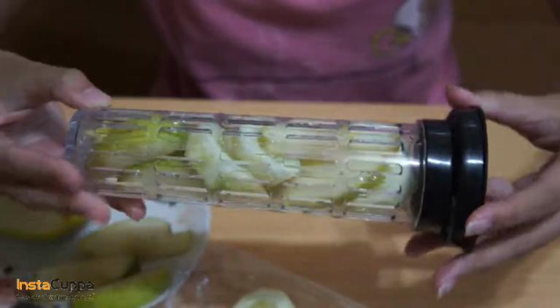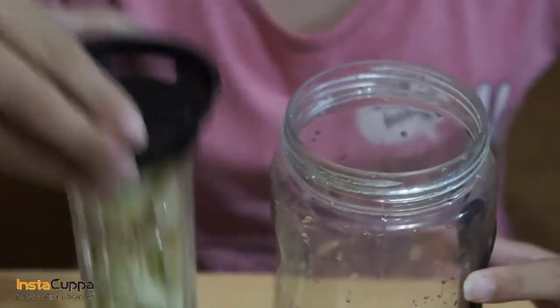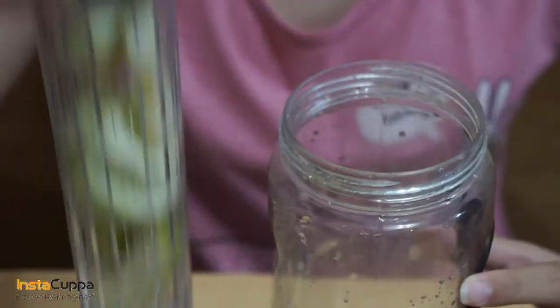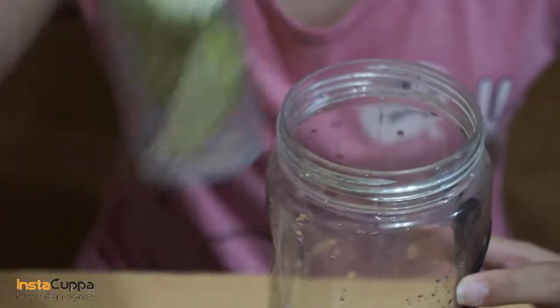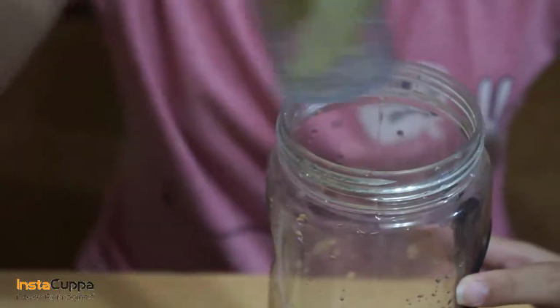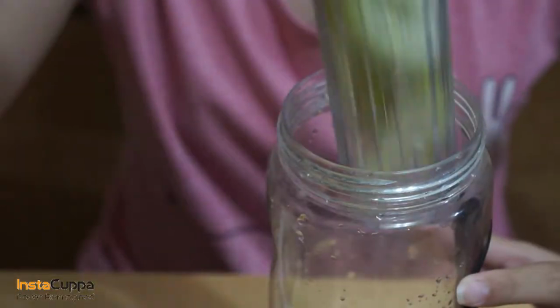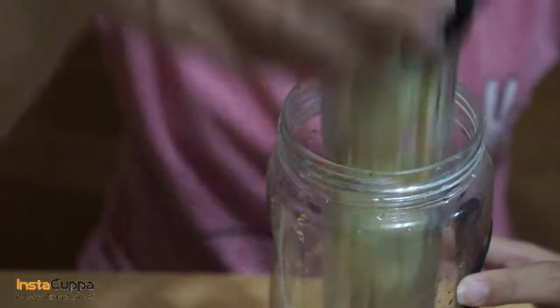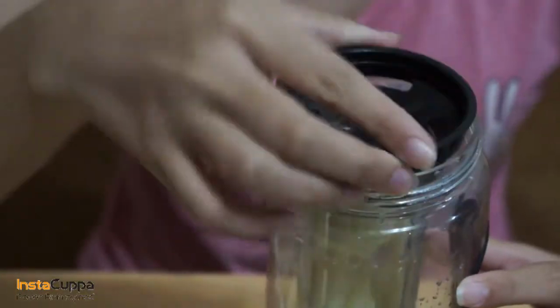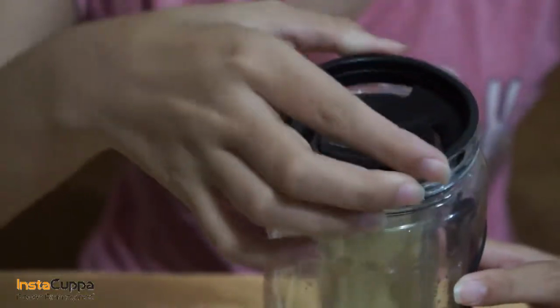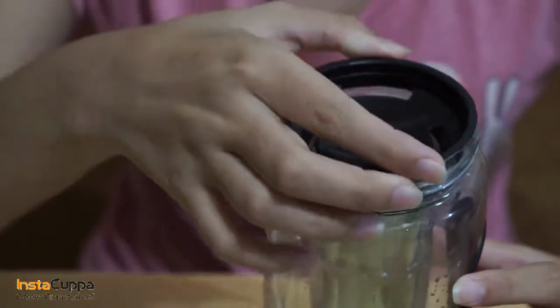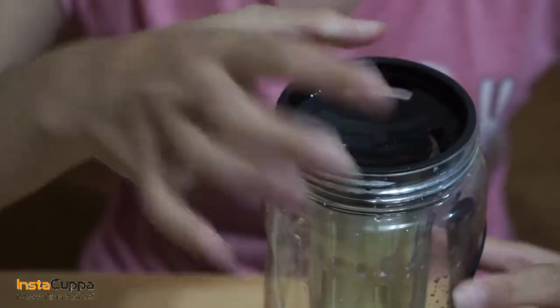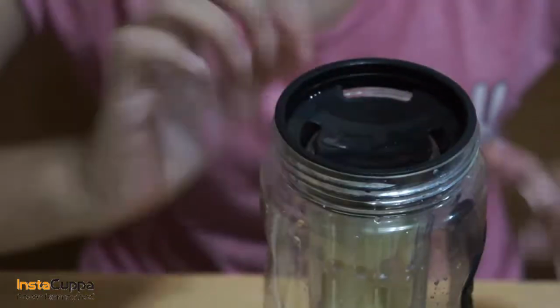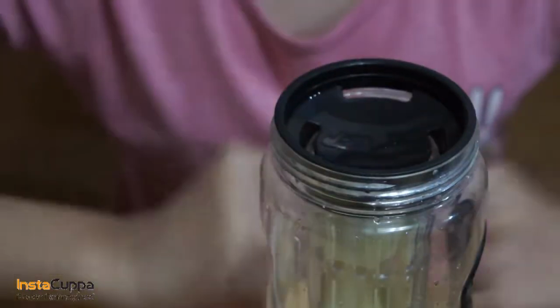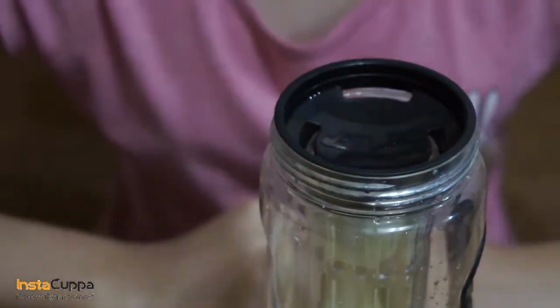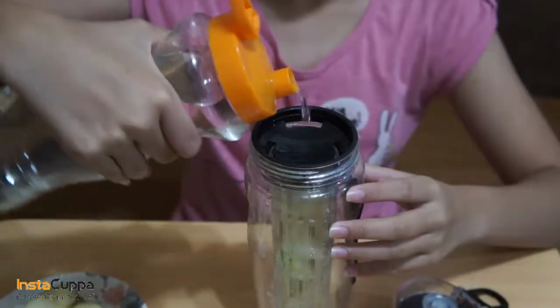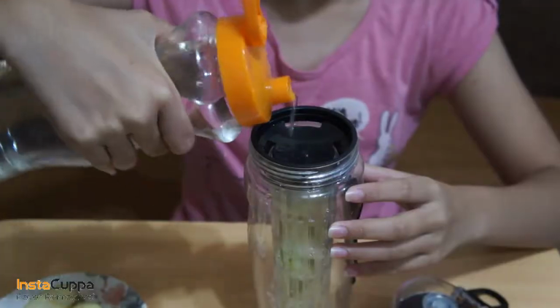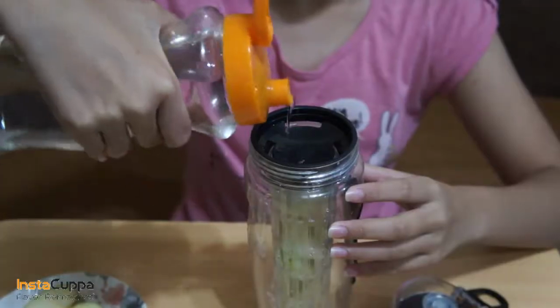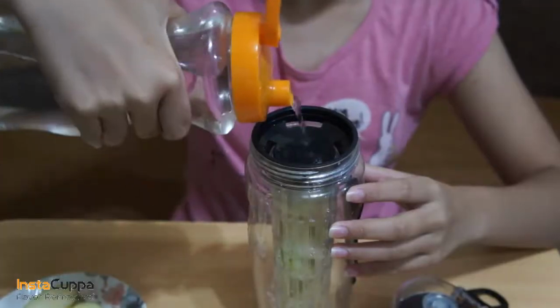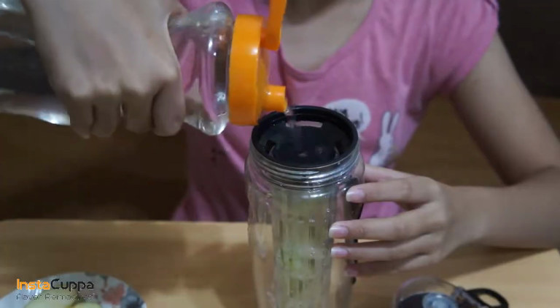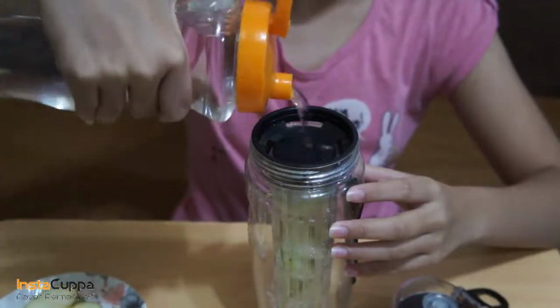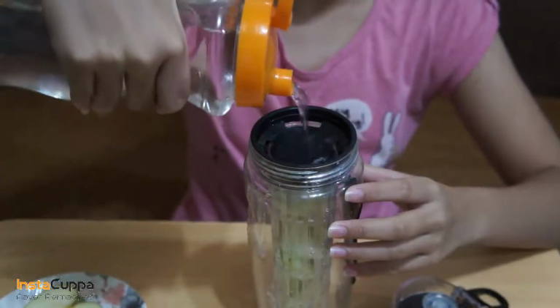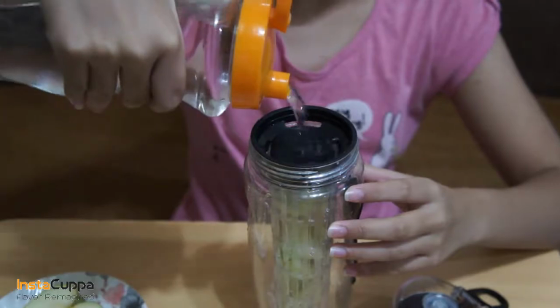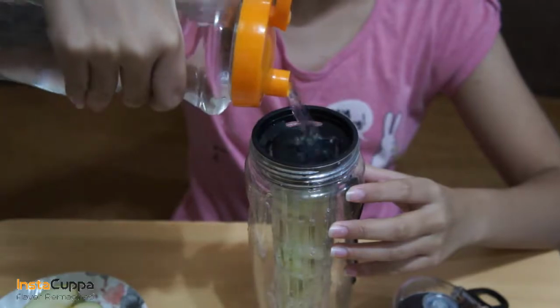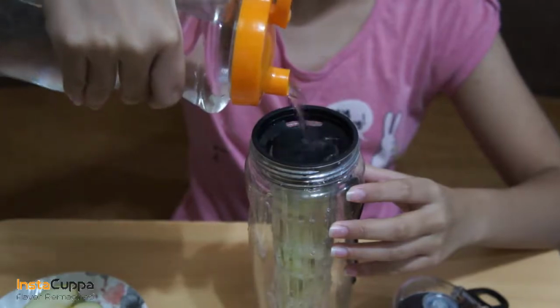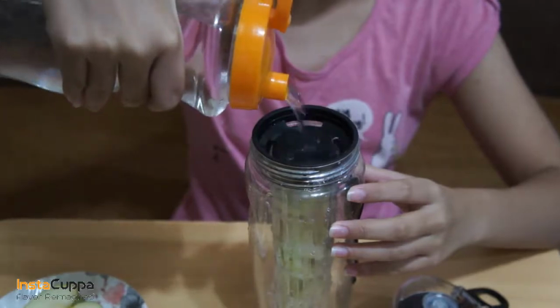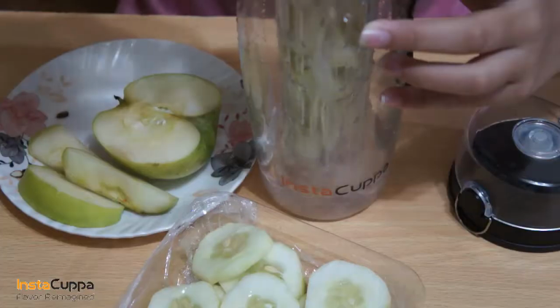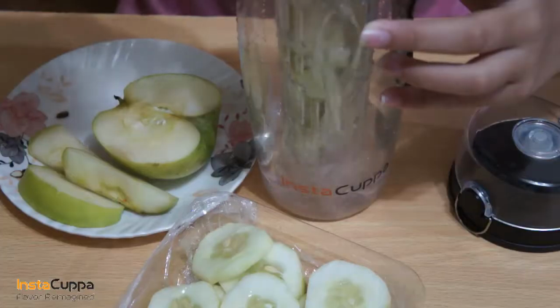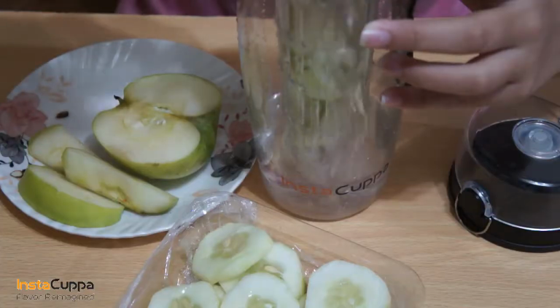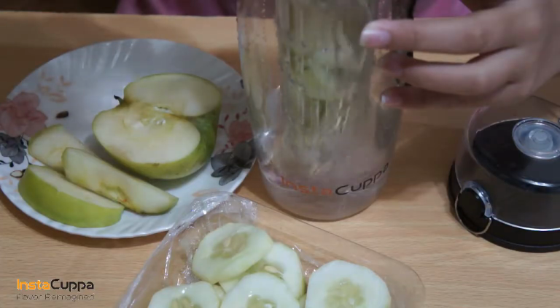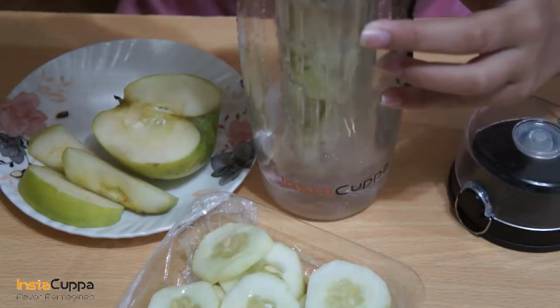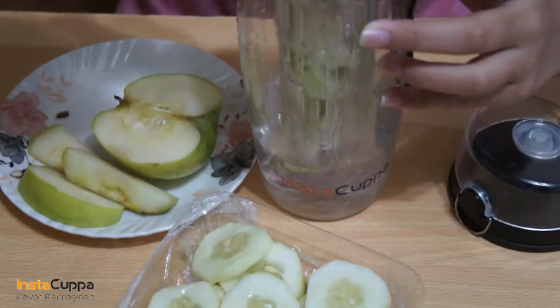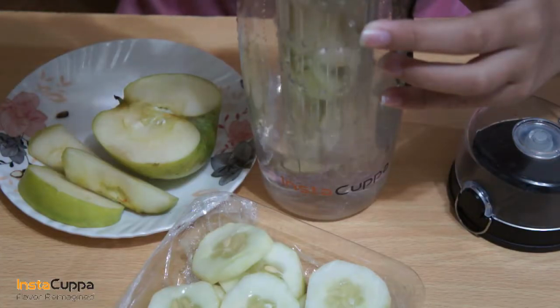Put the rod back in the bottle, add cold water, and infuse for a few hours.